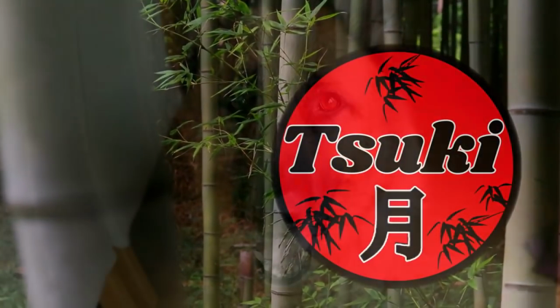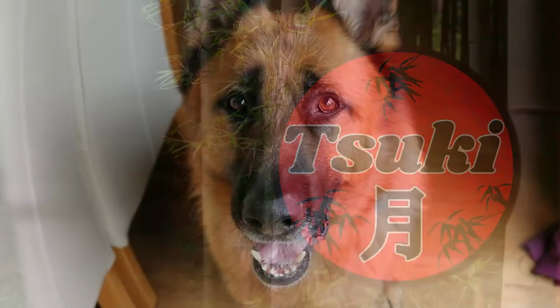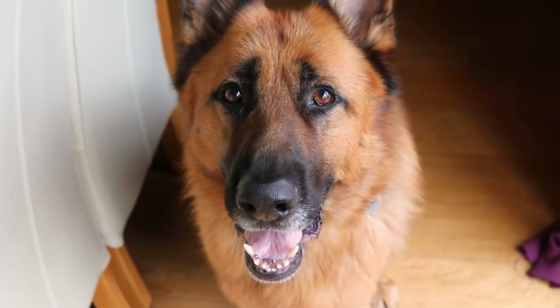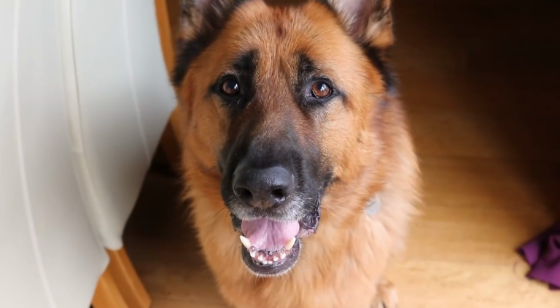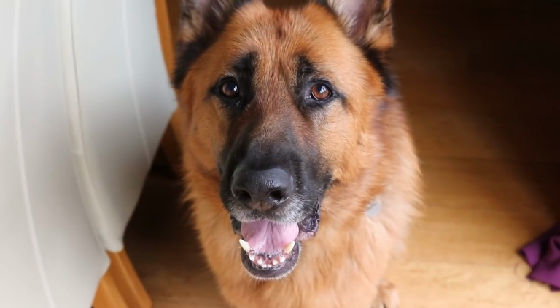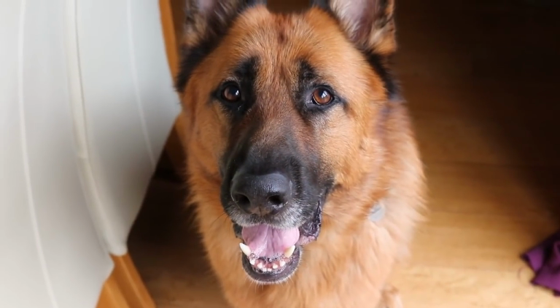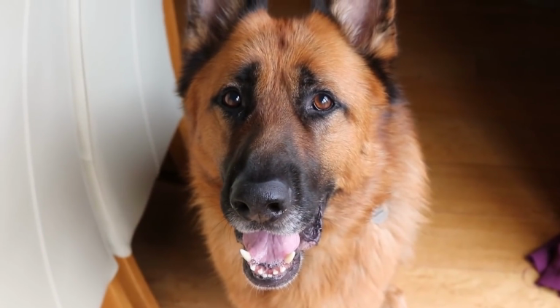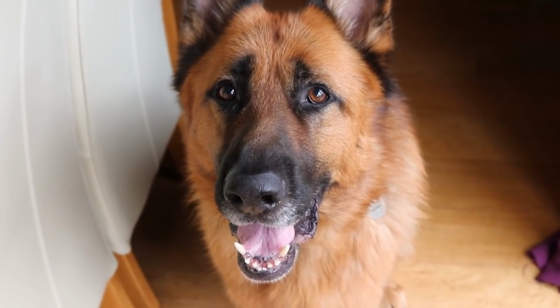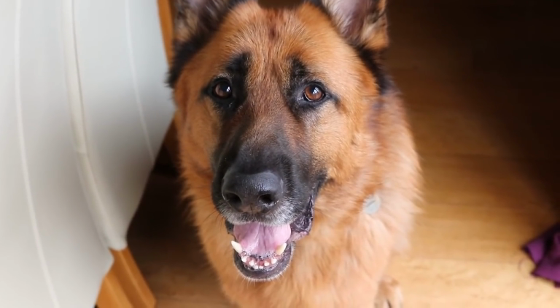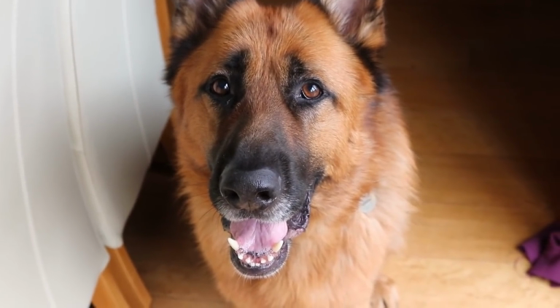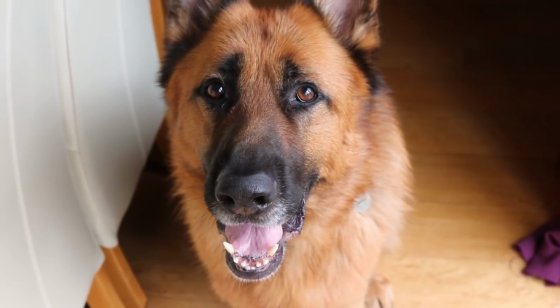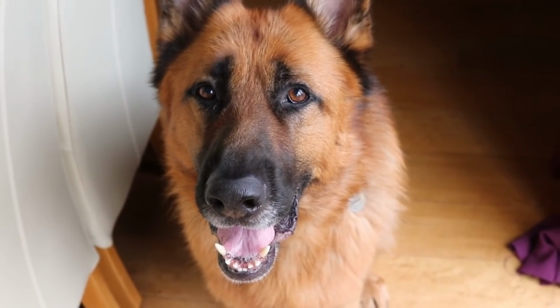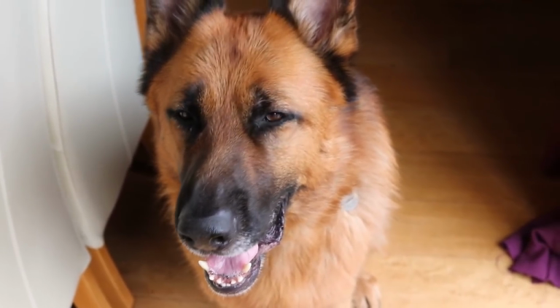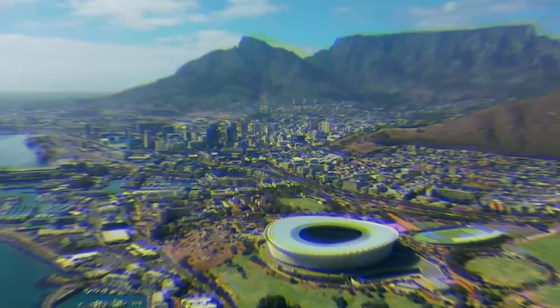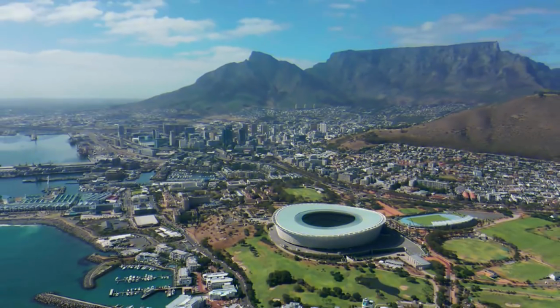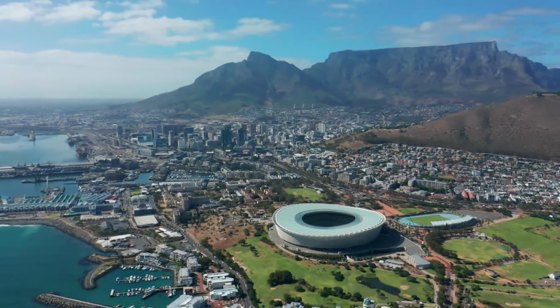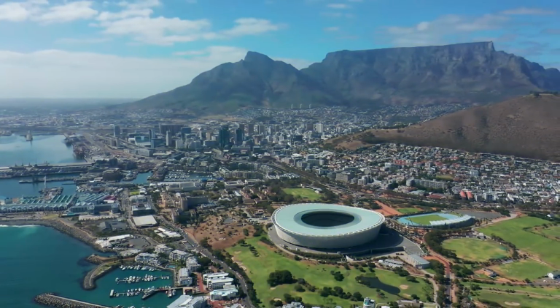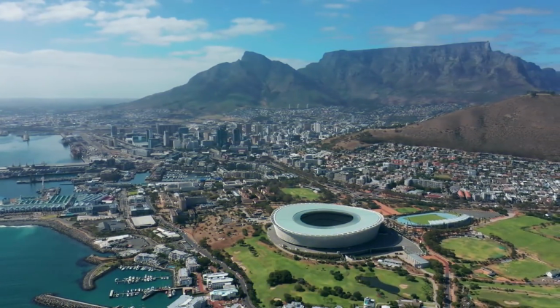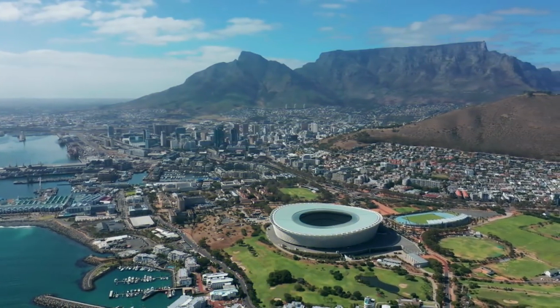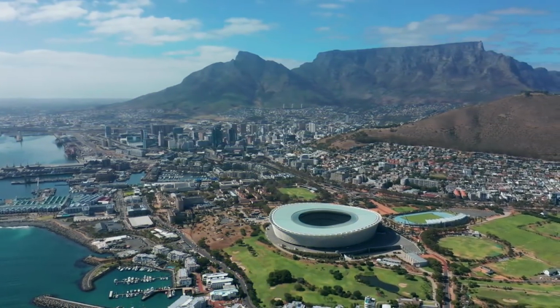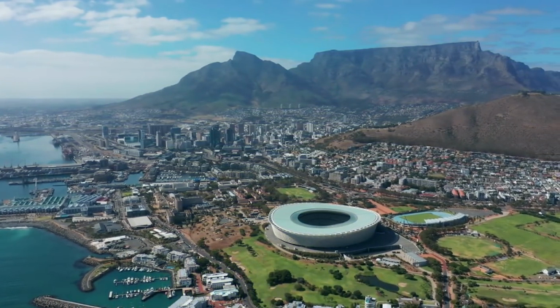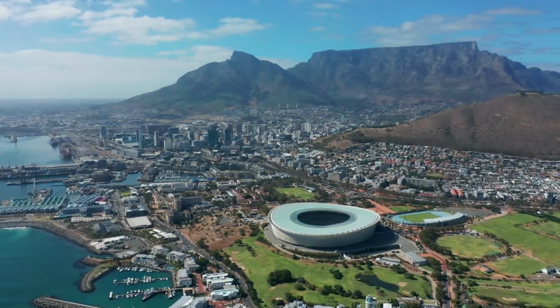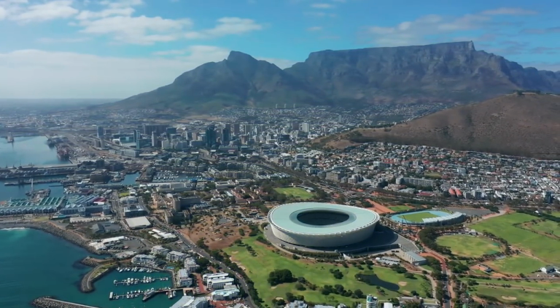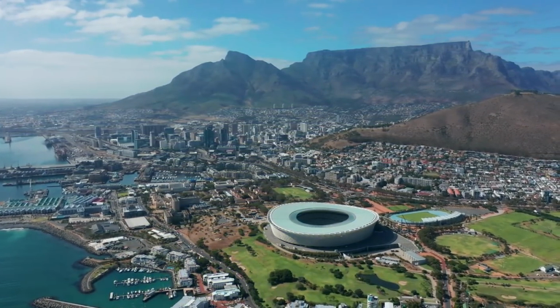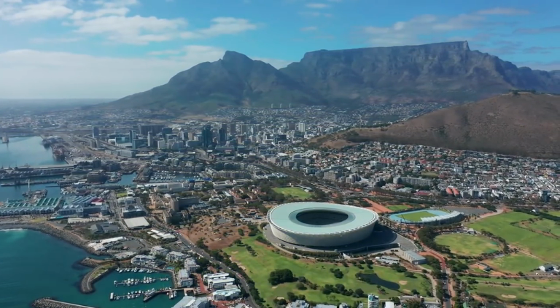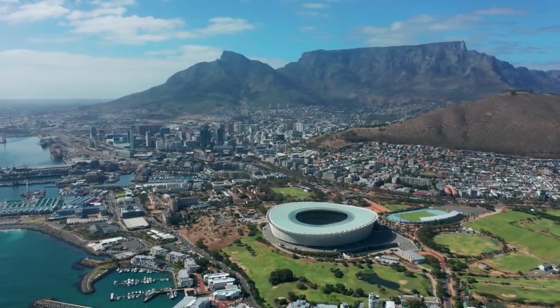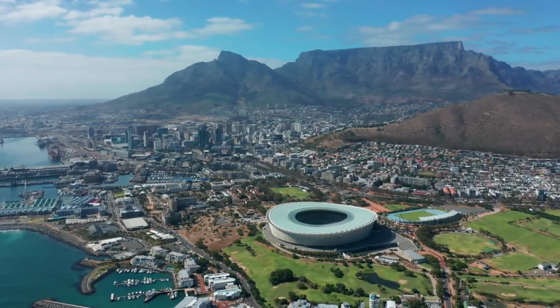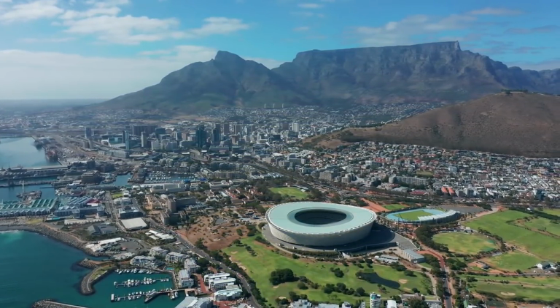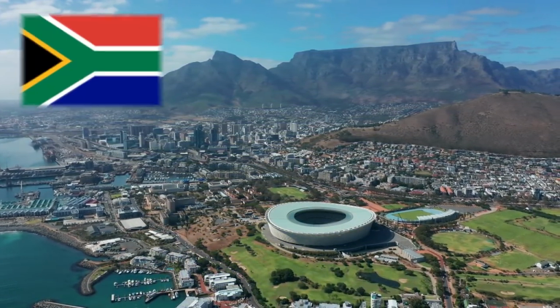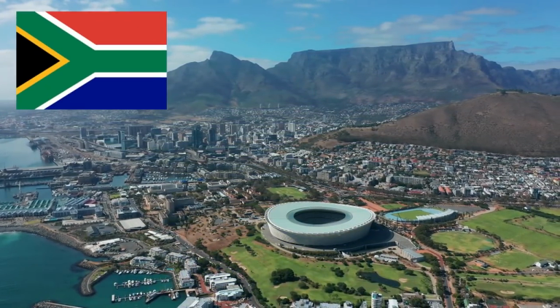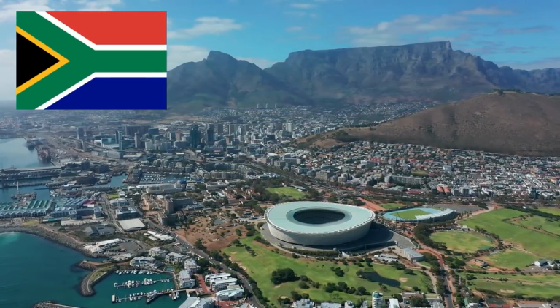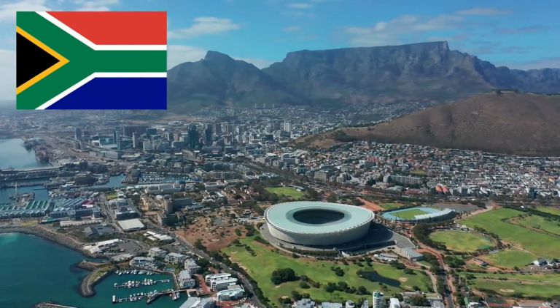Hello everyone, I hope you're doing well and of course Arnie does too. Now for today's invasive species episode, we'll be heading over to South Africa.